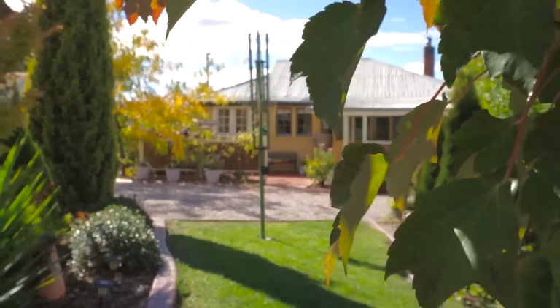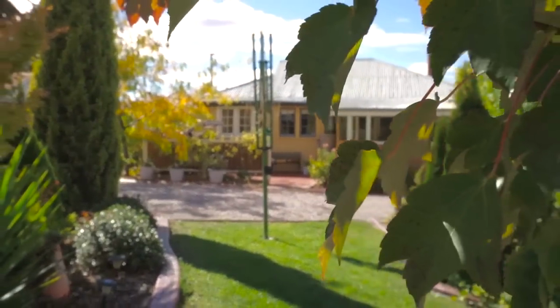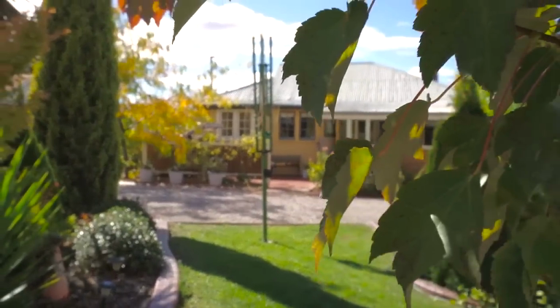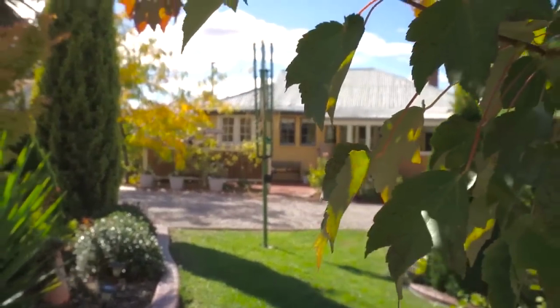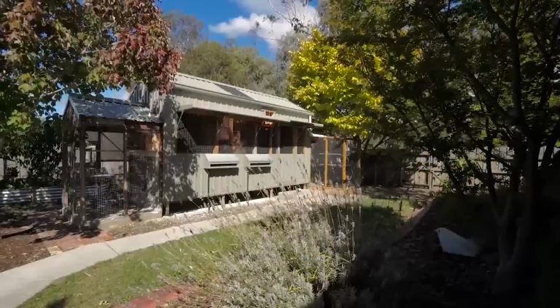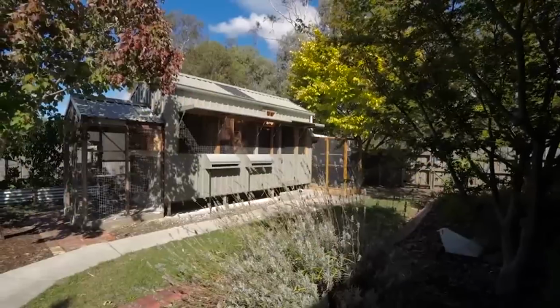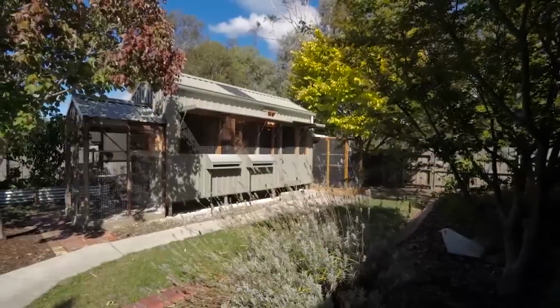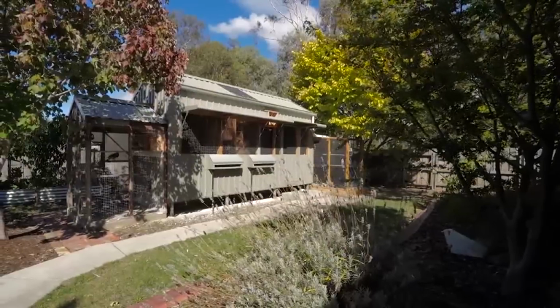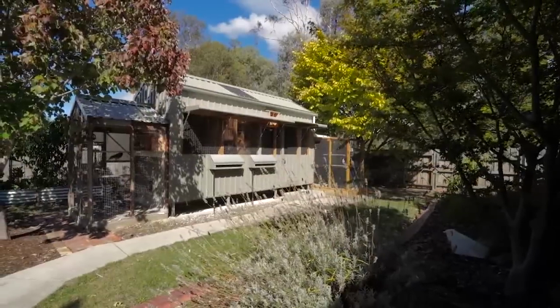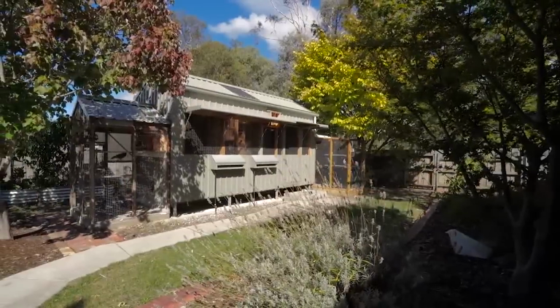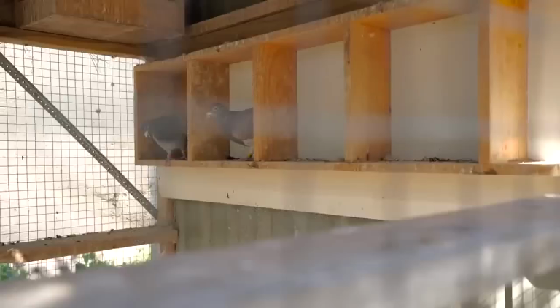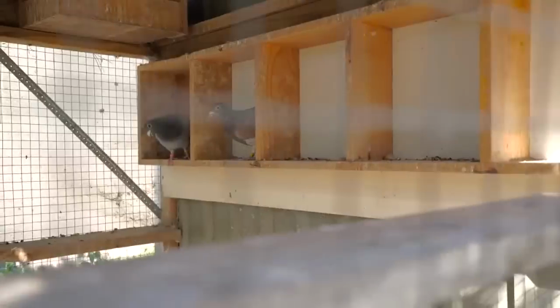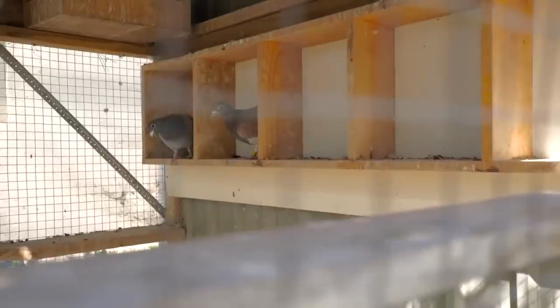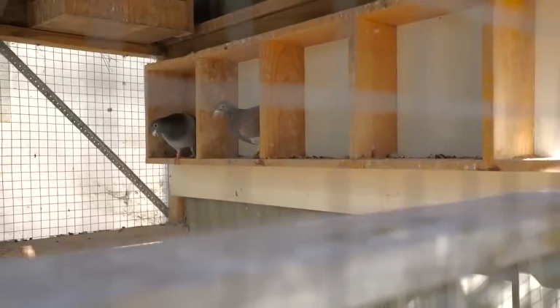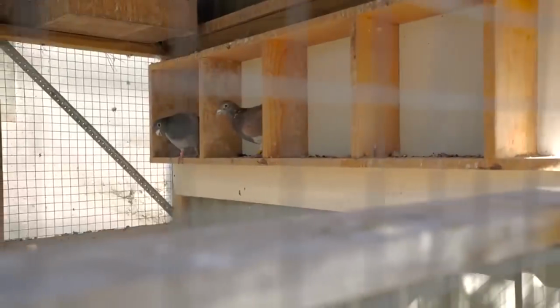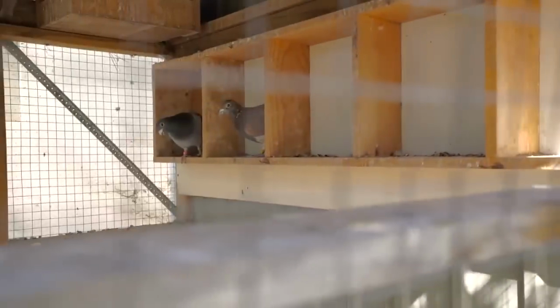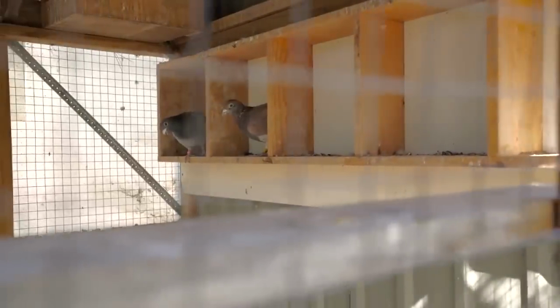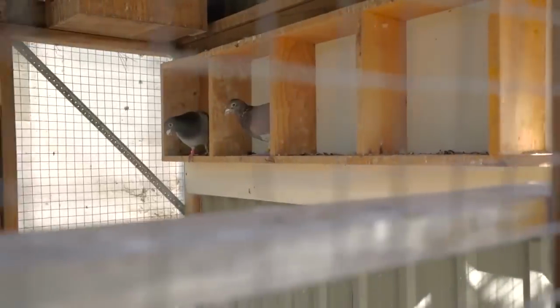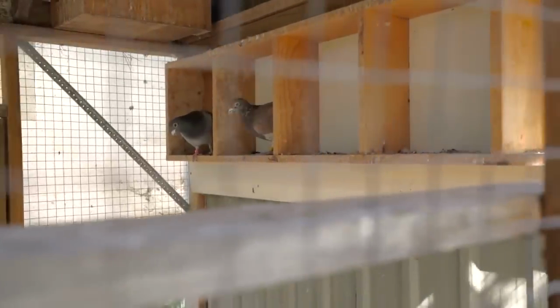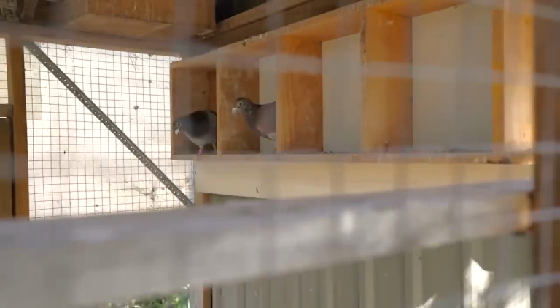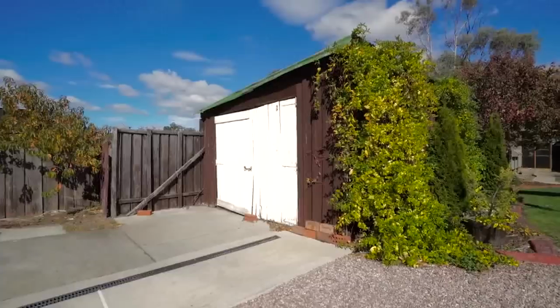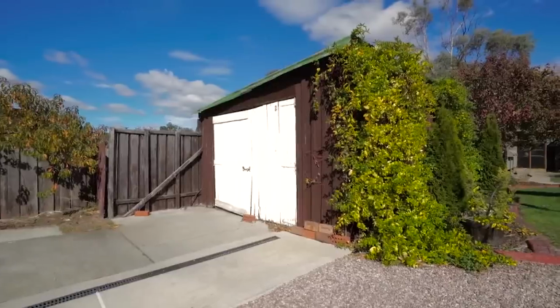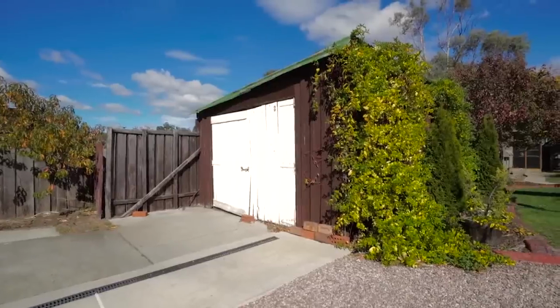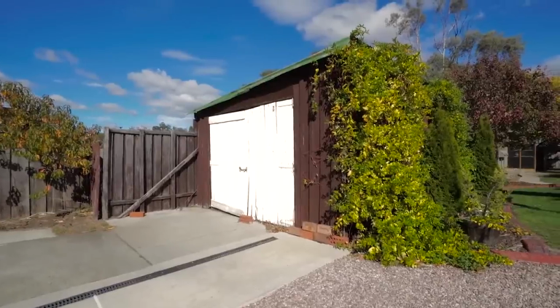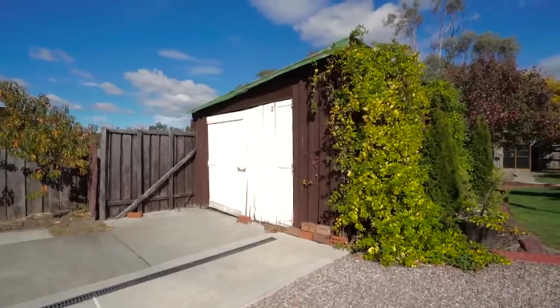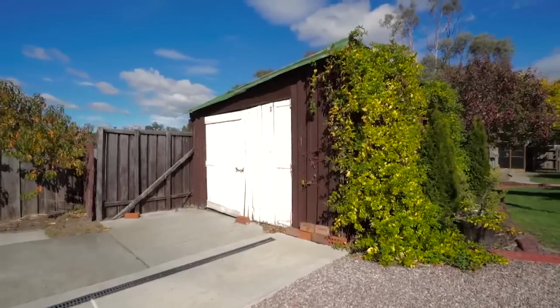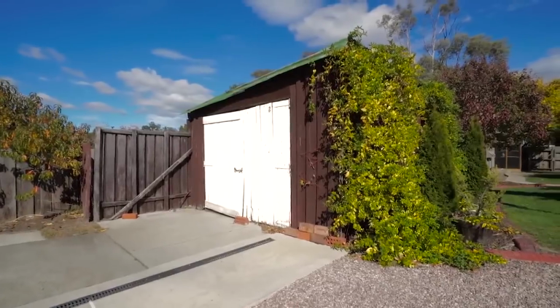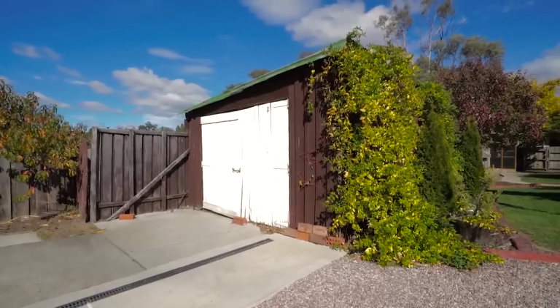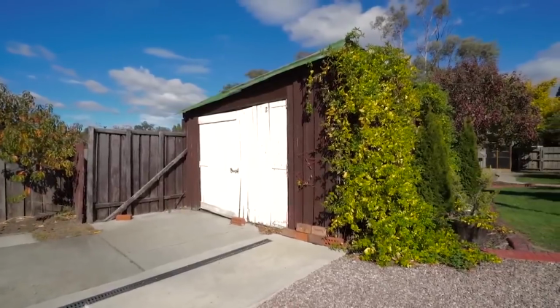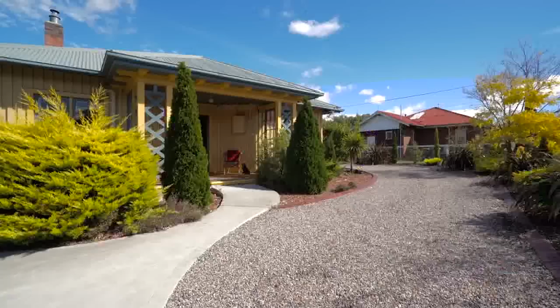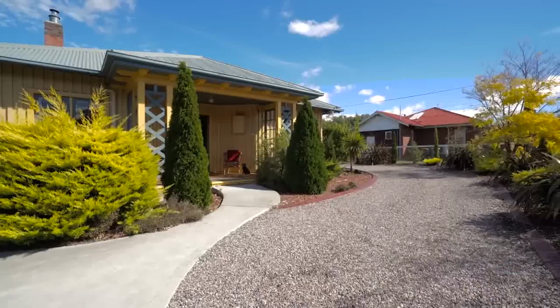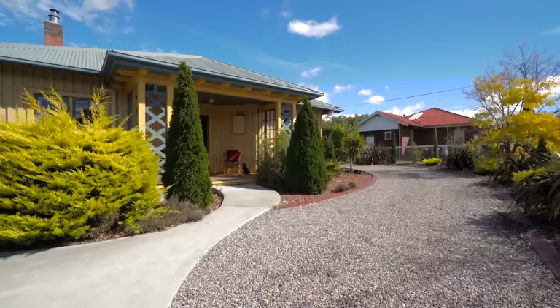A short stroll to local parks and ovals and less than a minute's drive to Claremont Village — a striking home in a wonderful area.